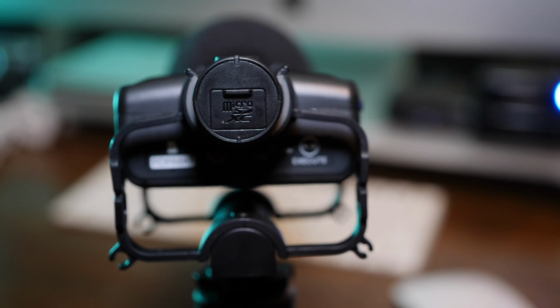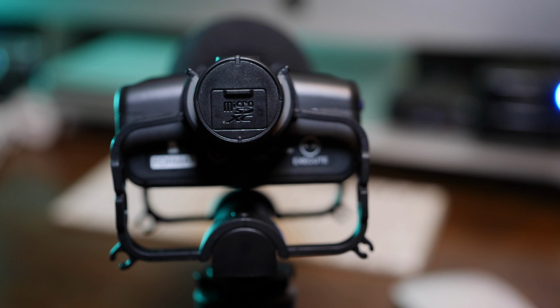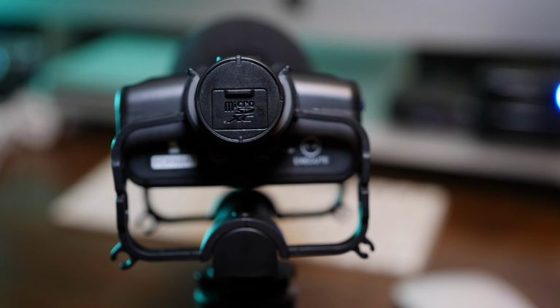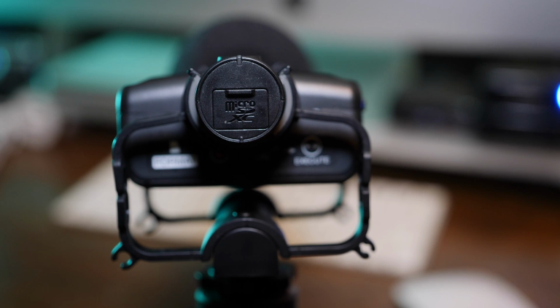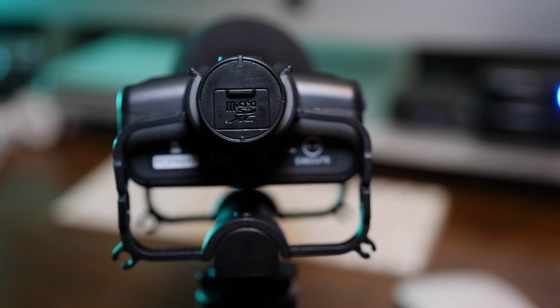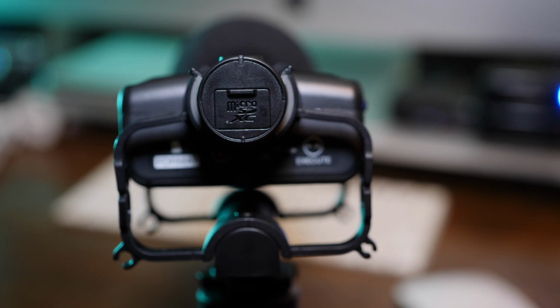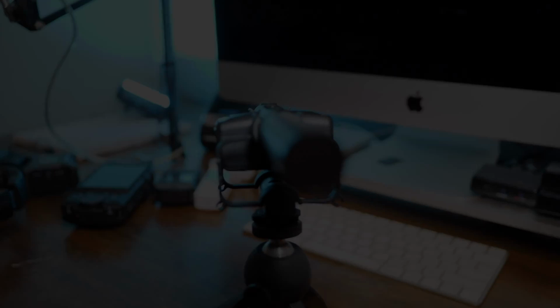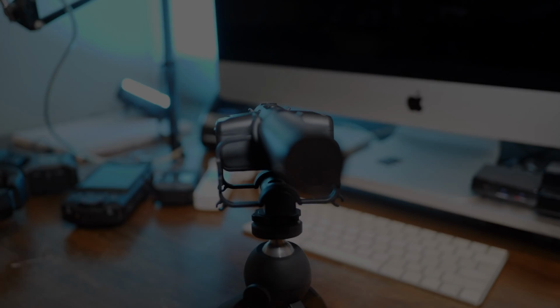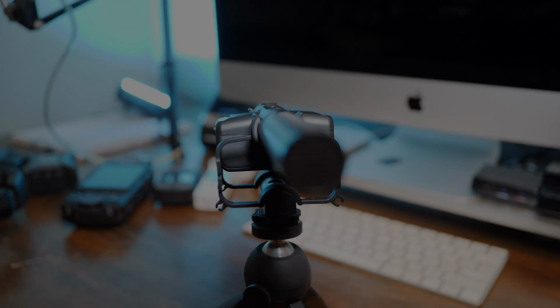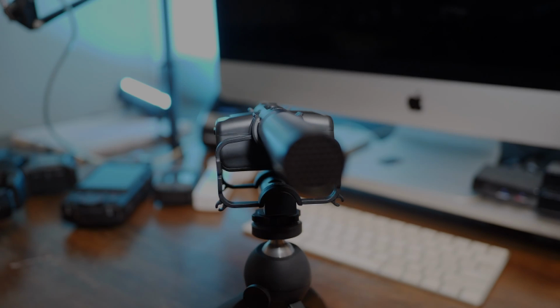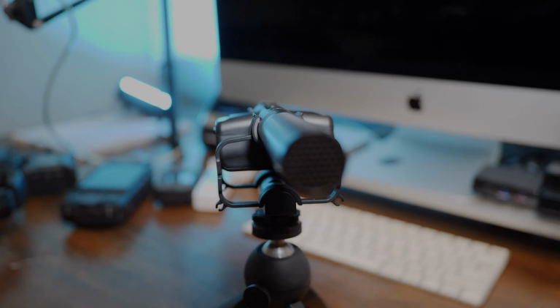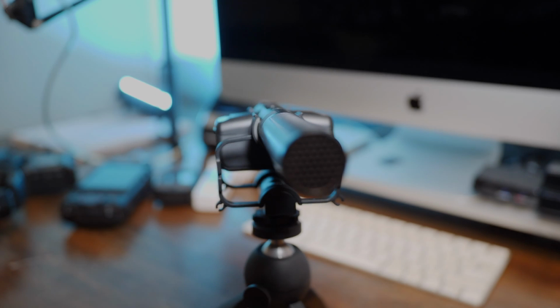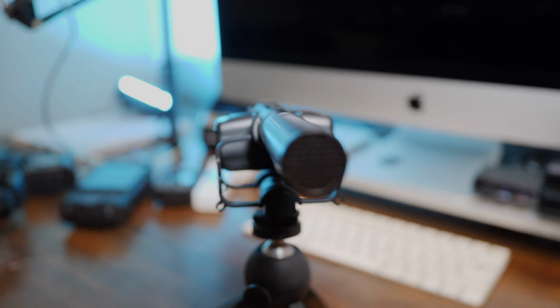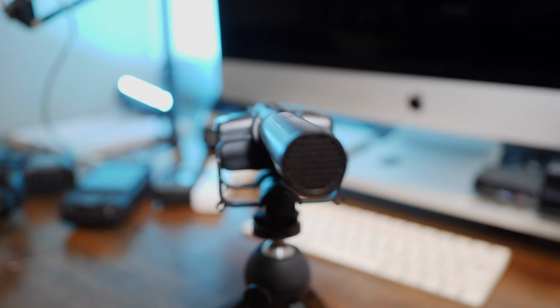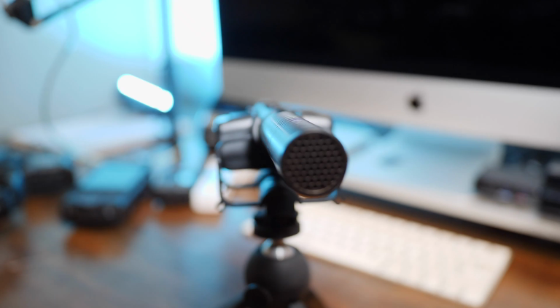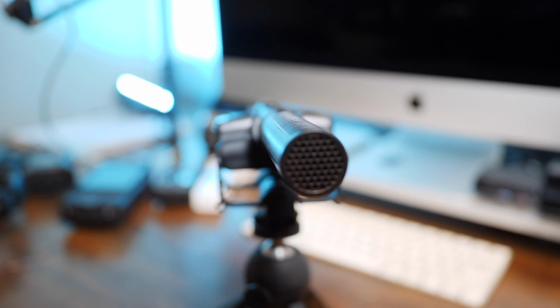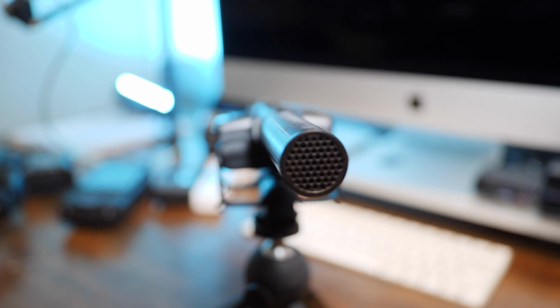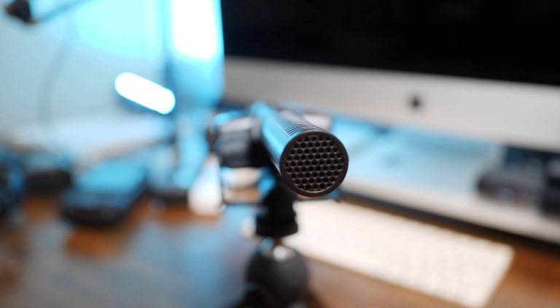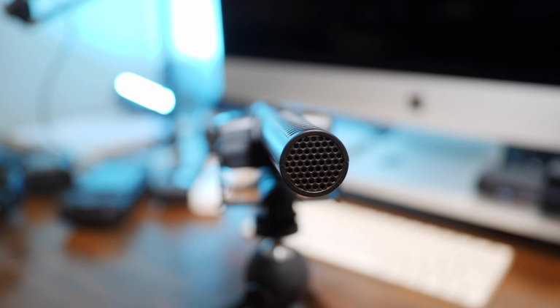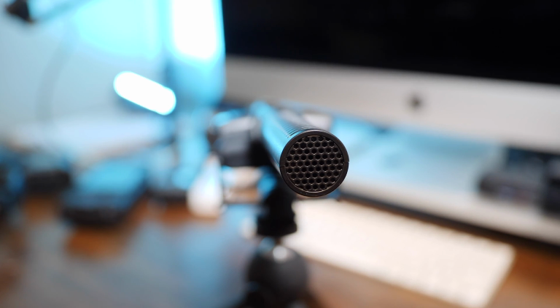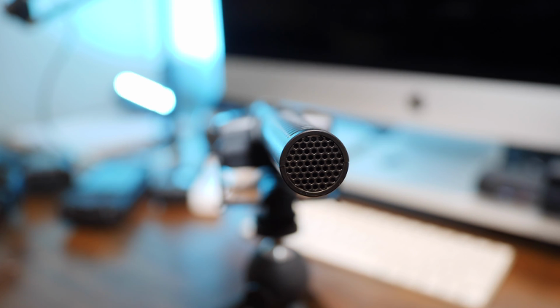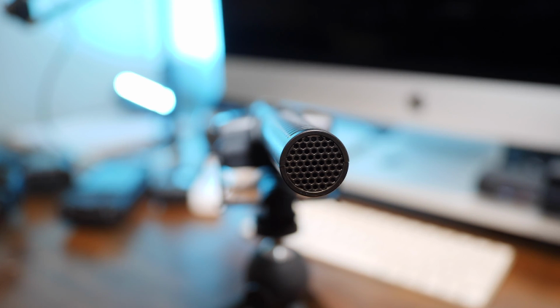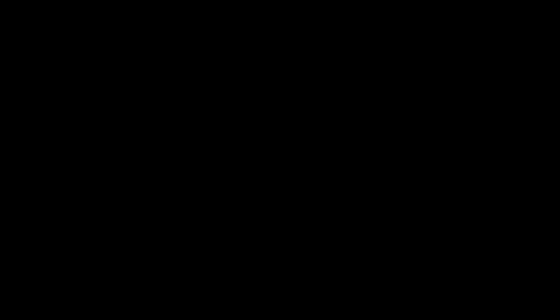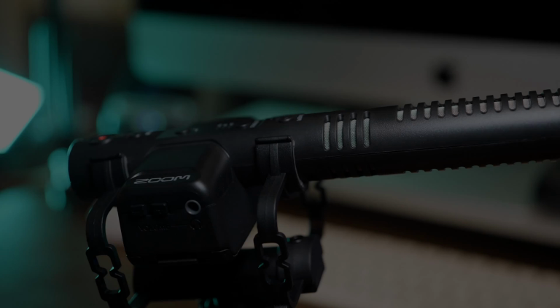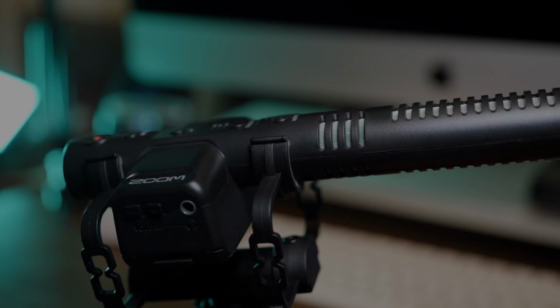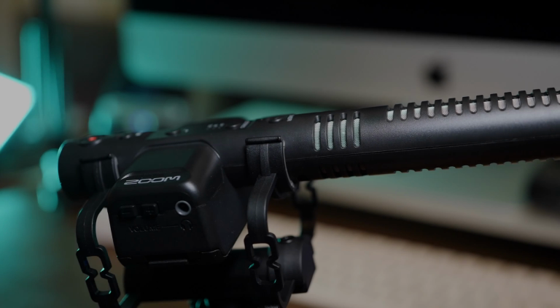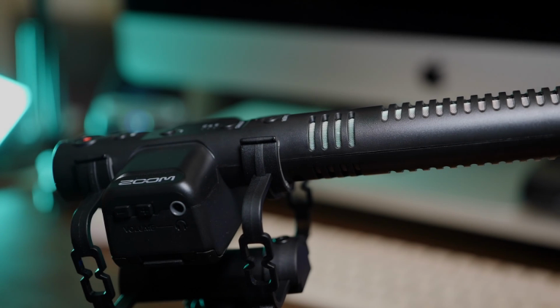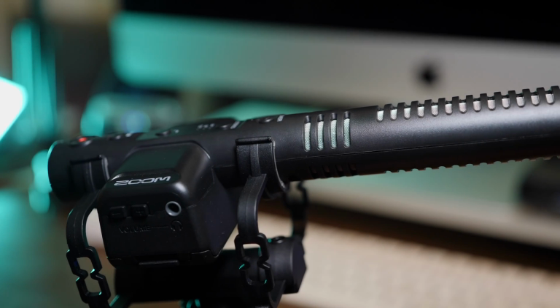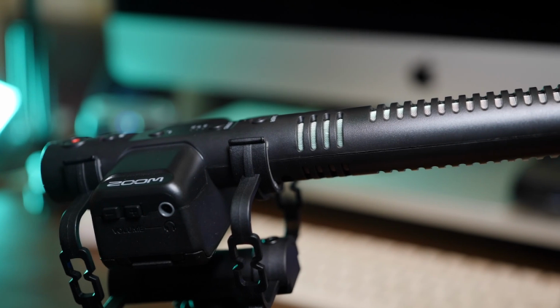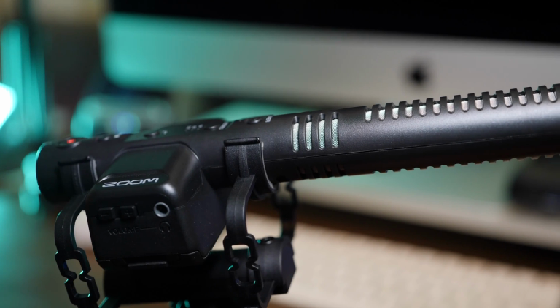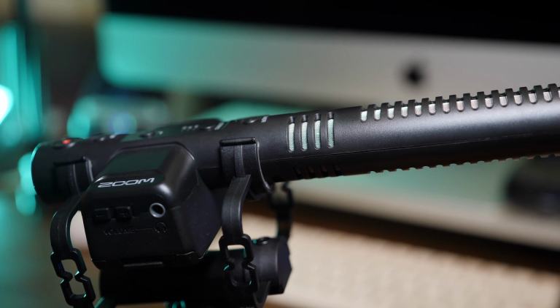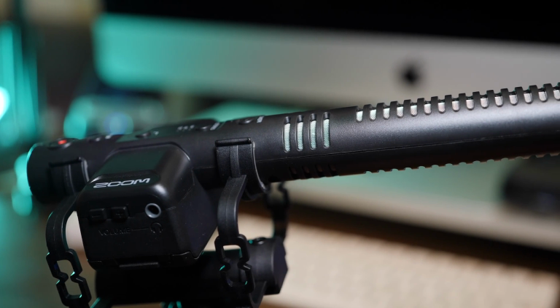The M3 is powered by 2 AA batteries with a claimed 12-hour run time. Let's have a closer look at the M3.